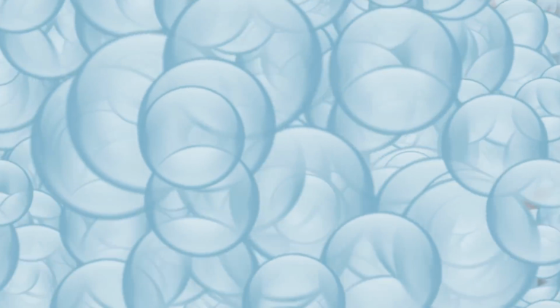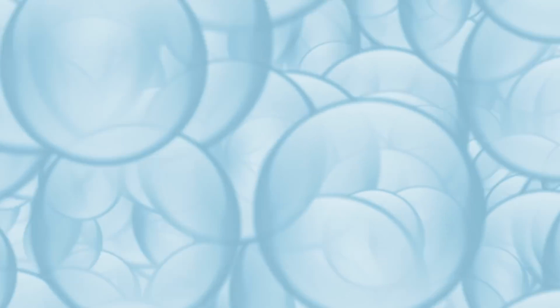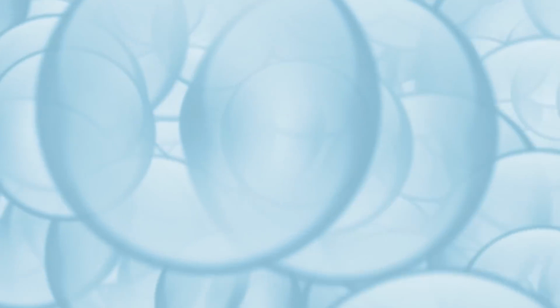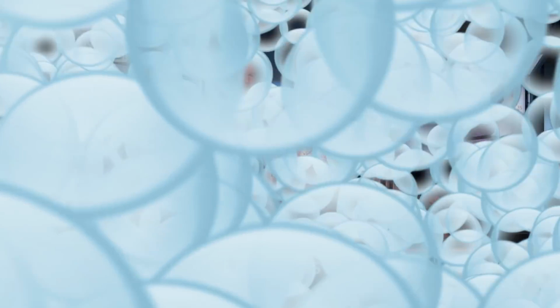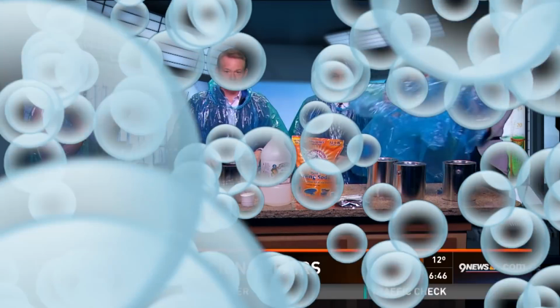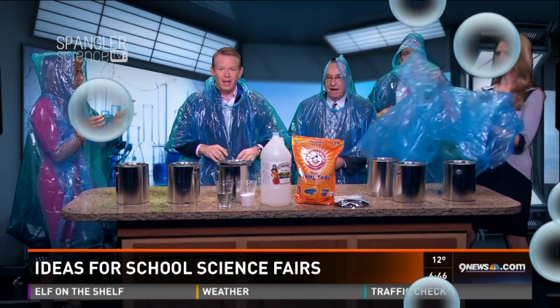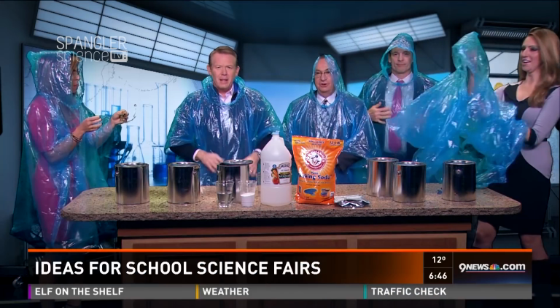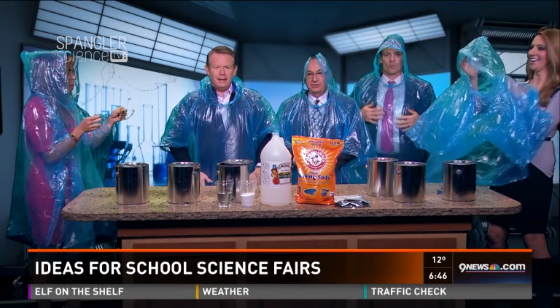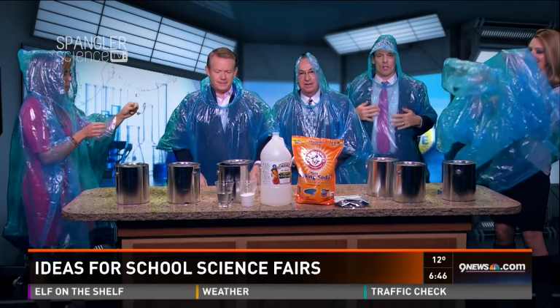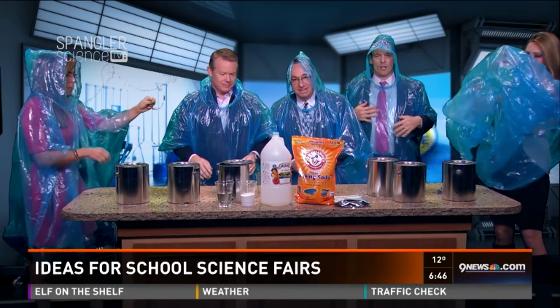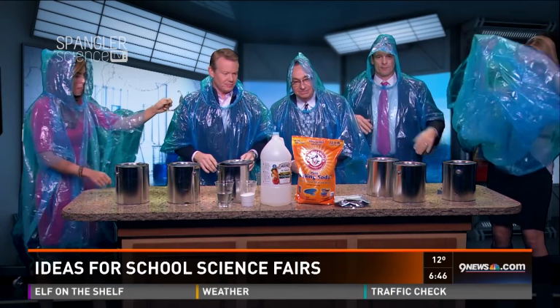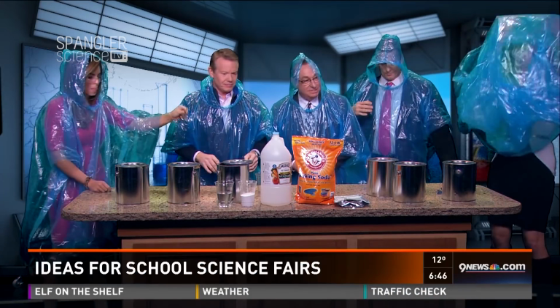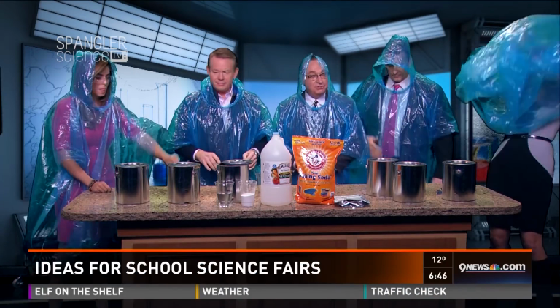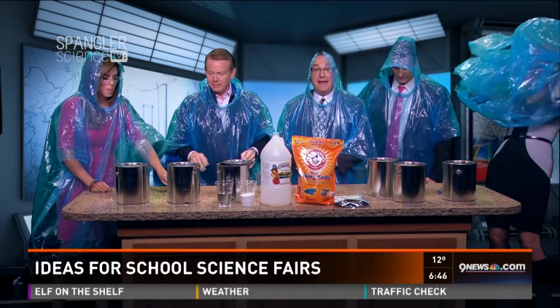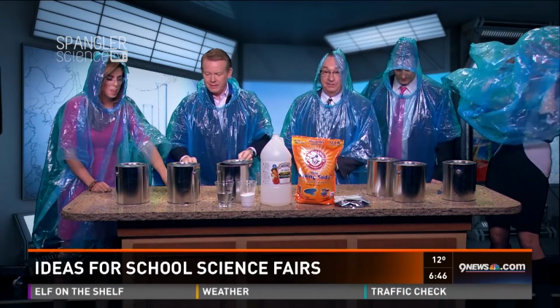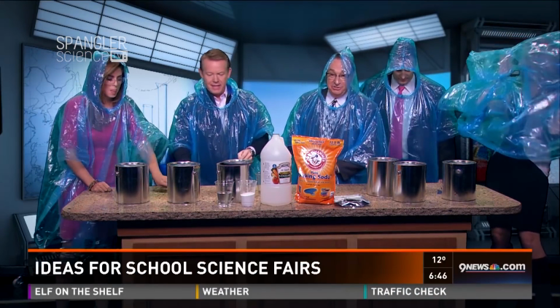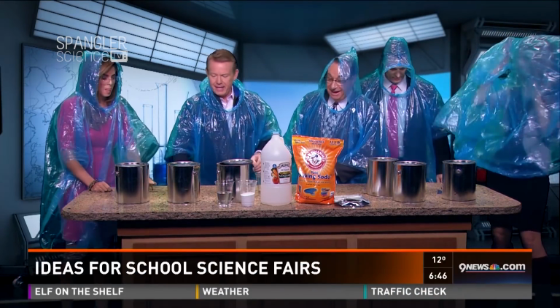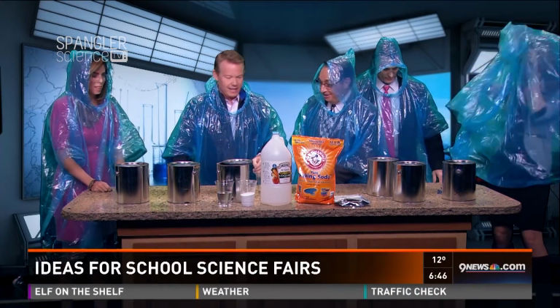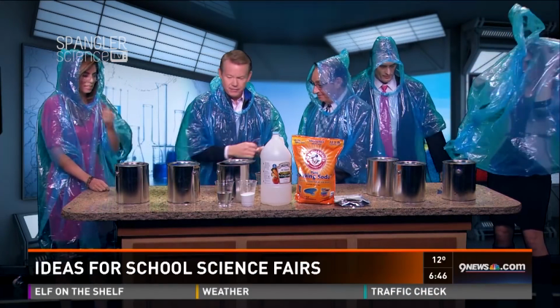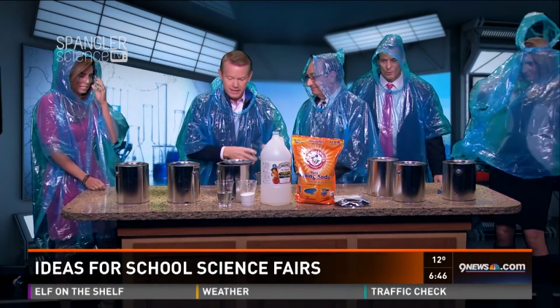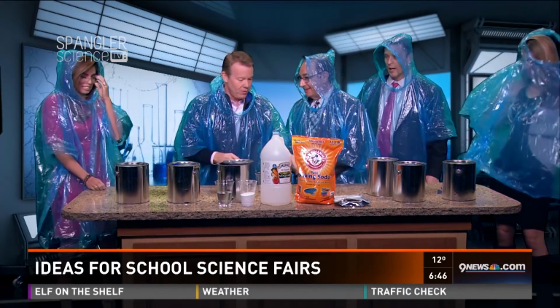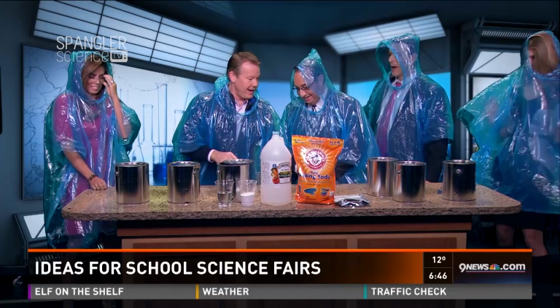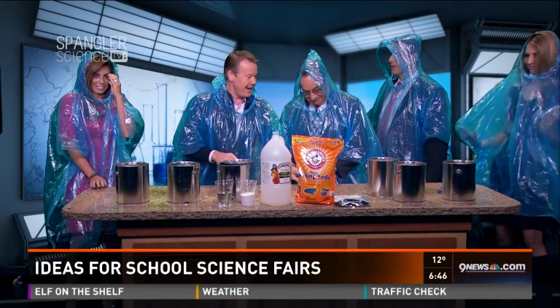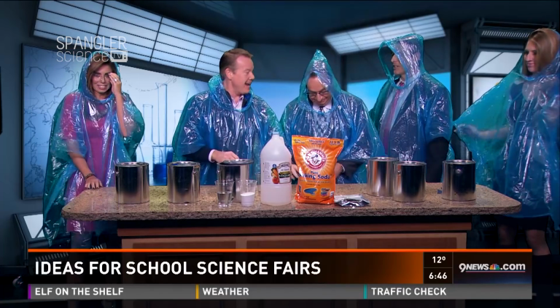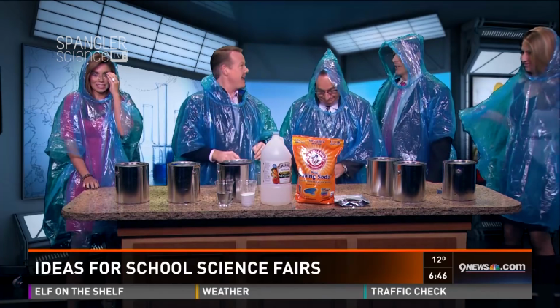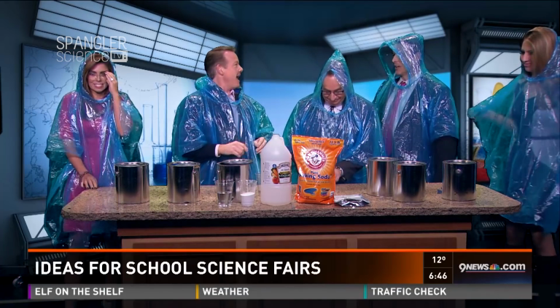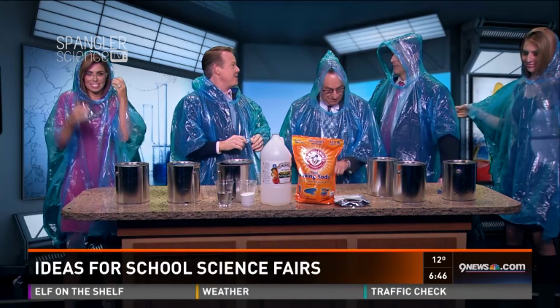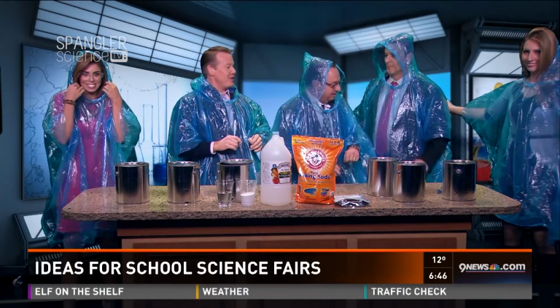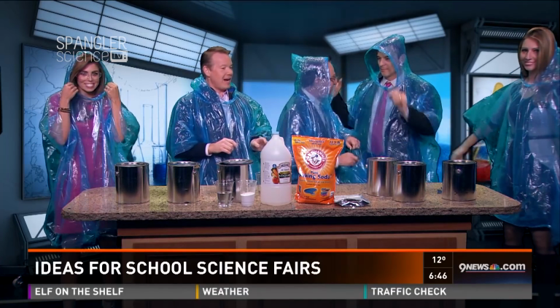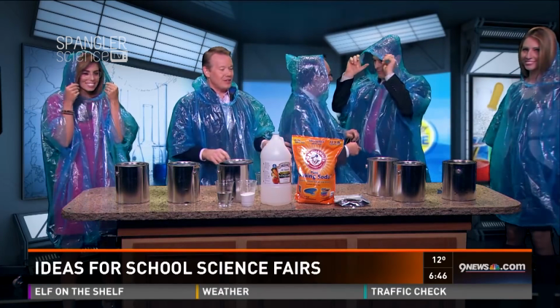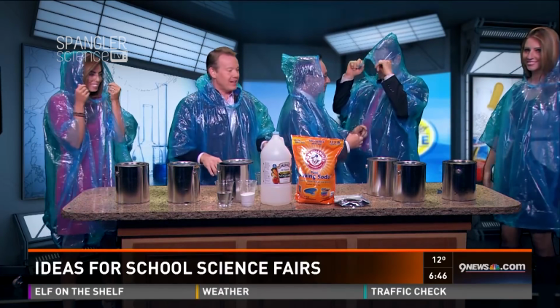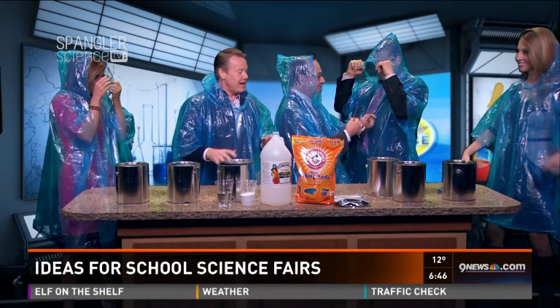We are wearing ponchos out of these Spanglers in the house. We are vacuum sealed. Your guys are looking great.